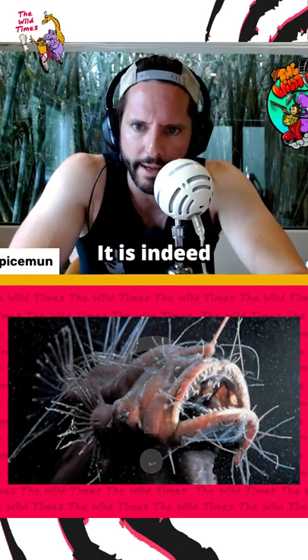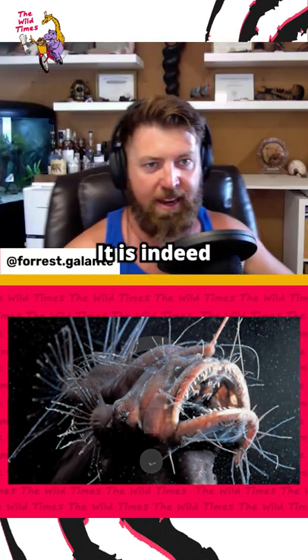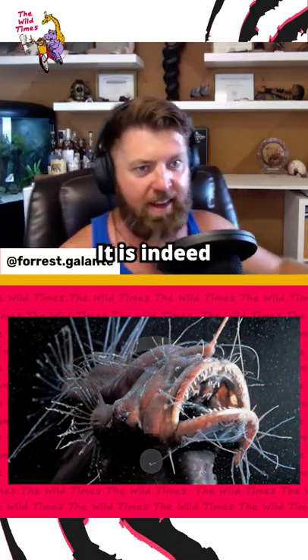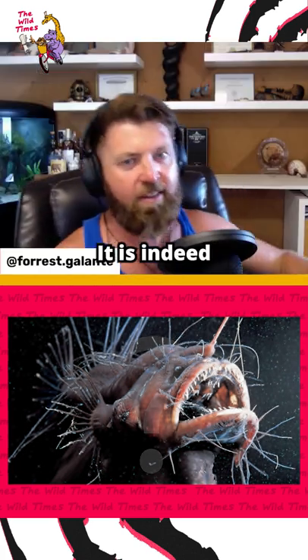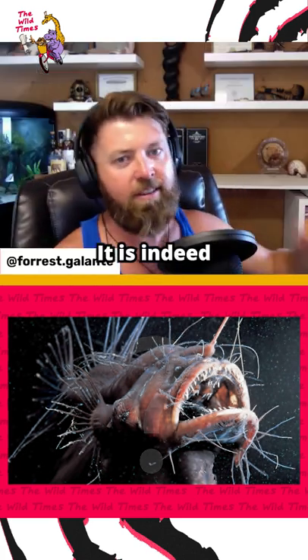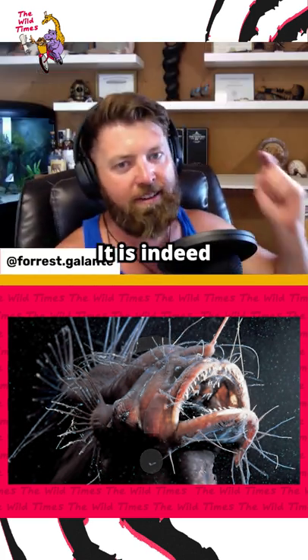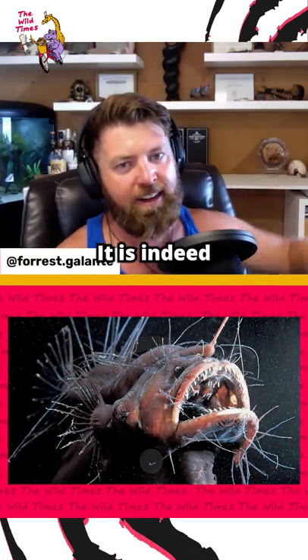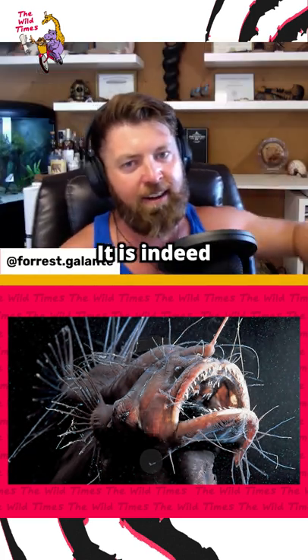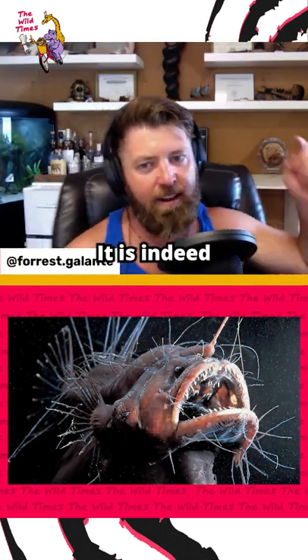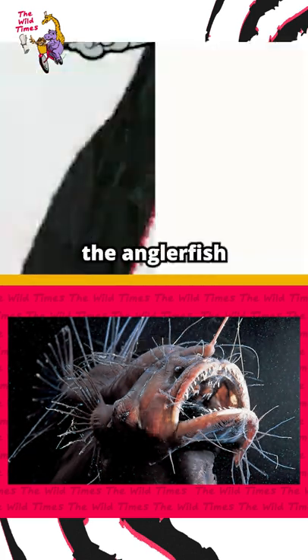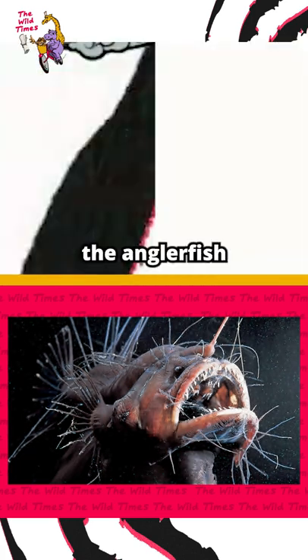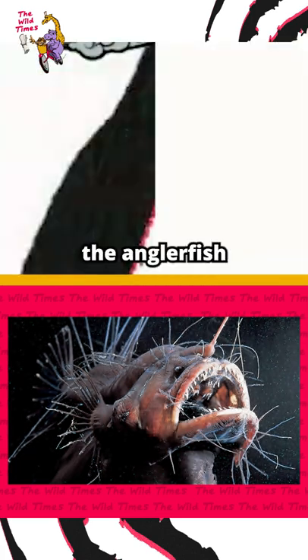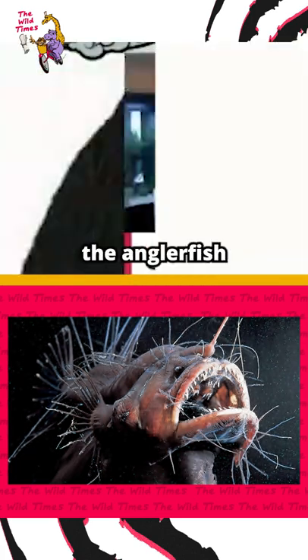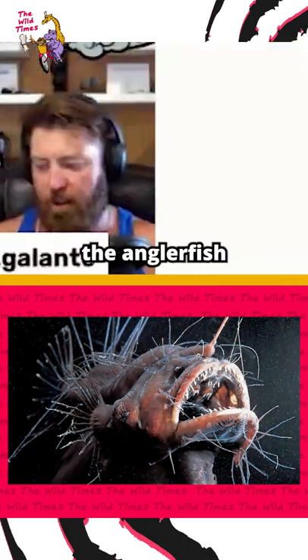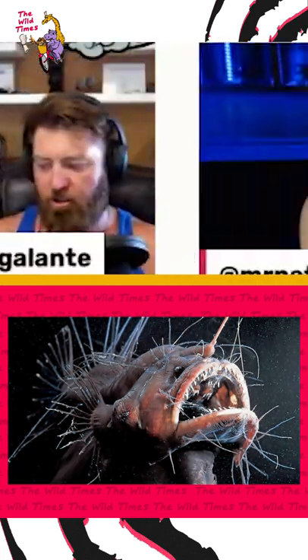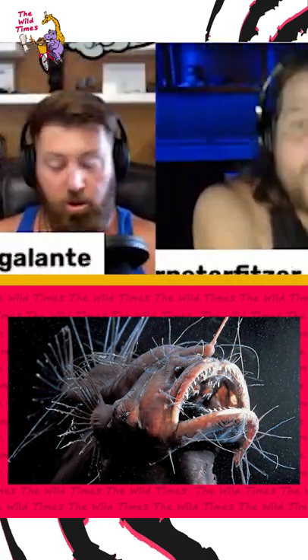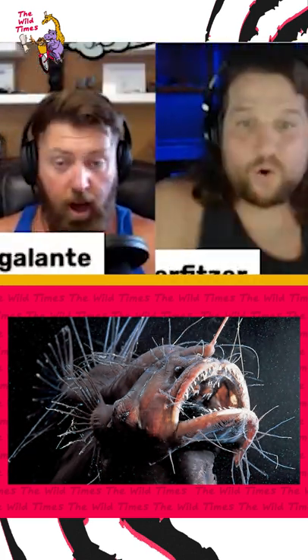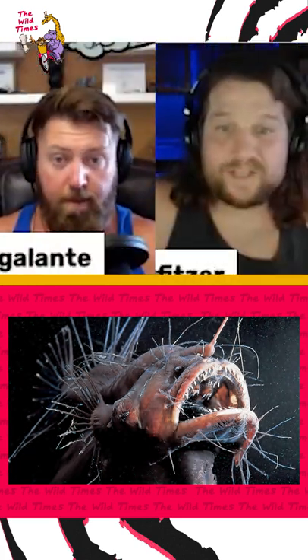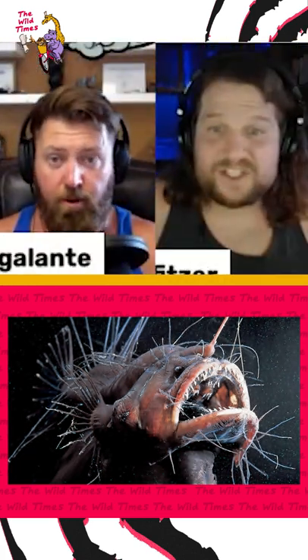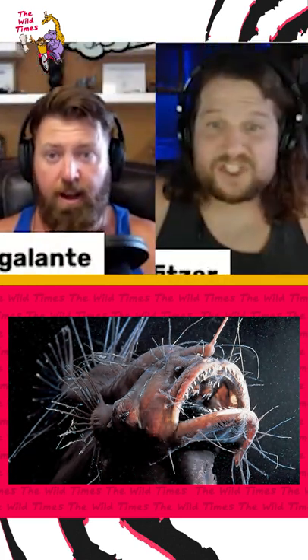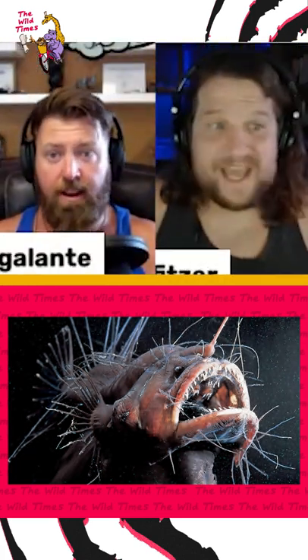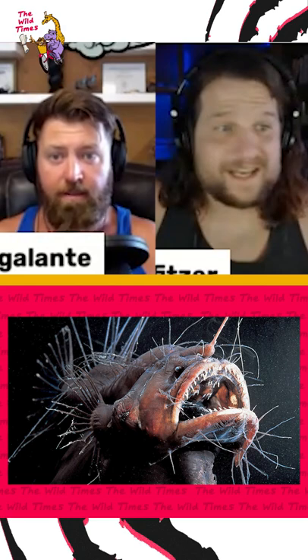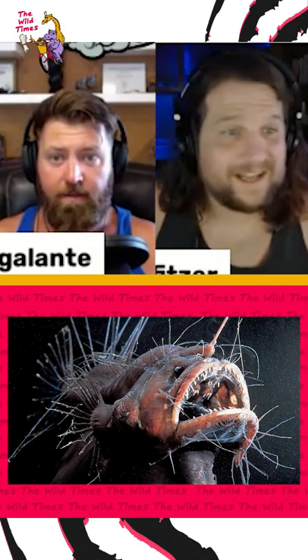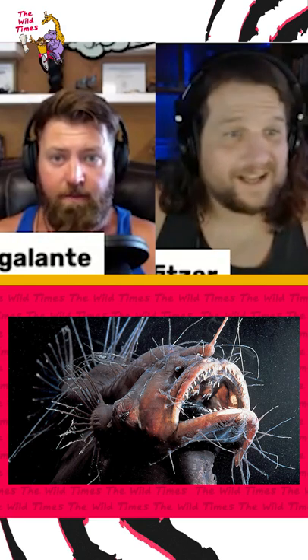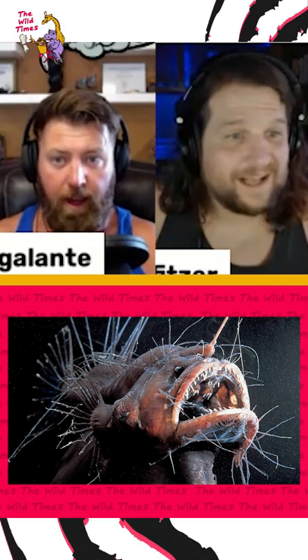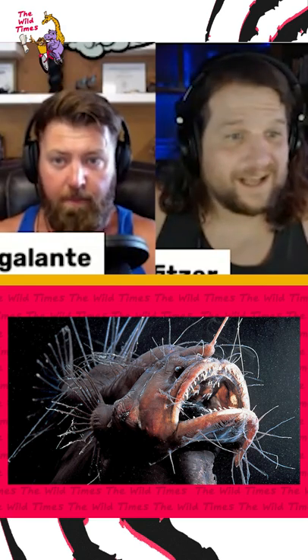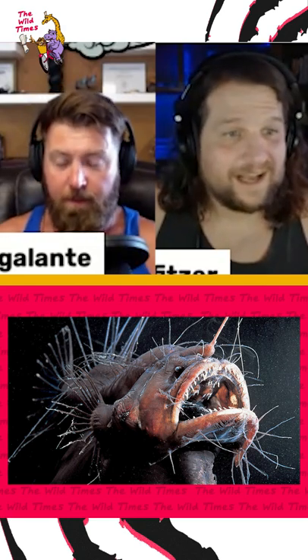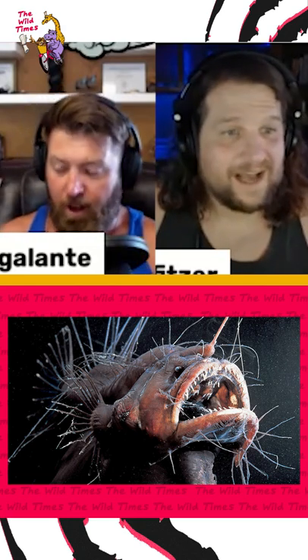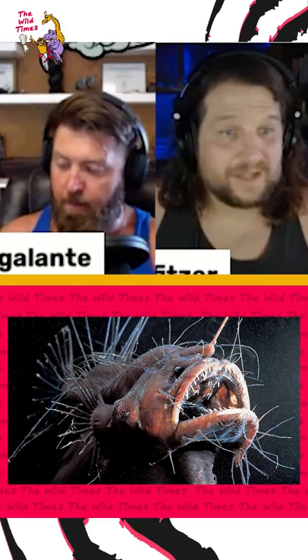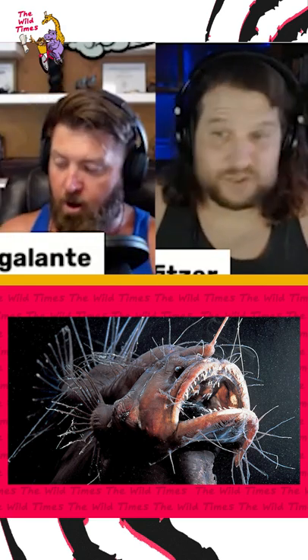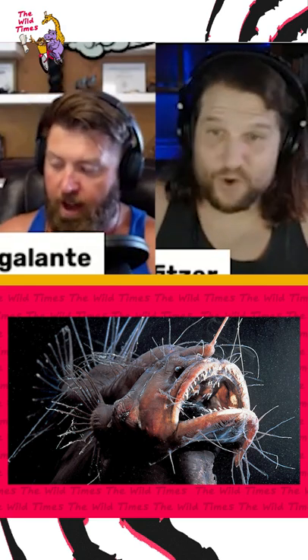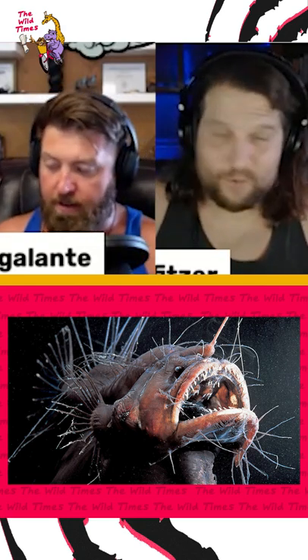It is indeed the anglerfish. You got it before I did. Good job. Yeah, you got it before I did.